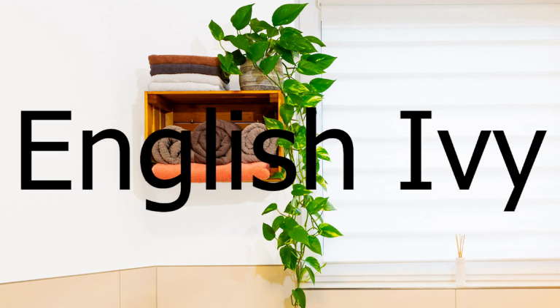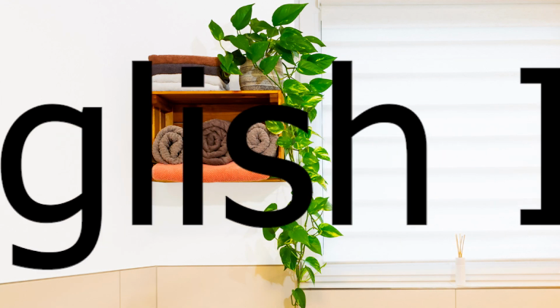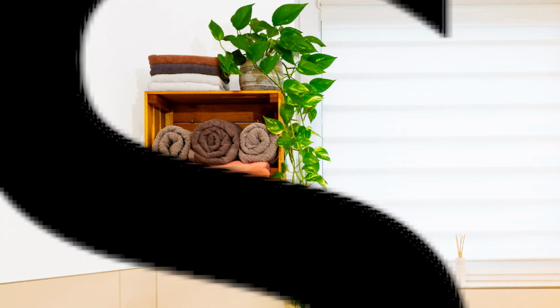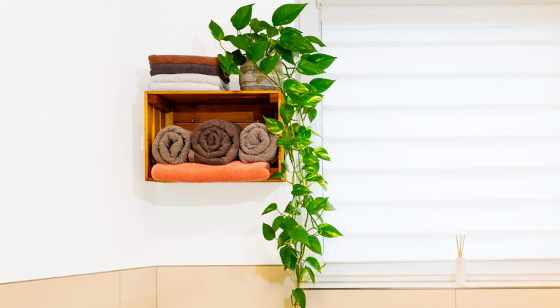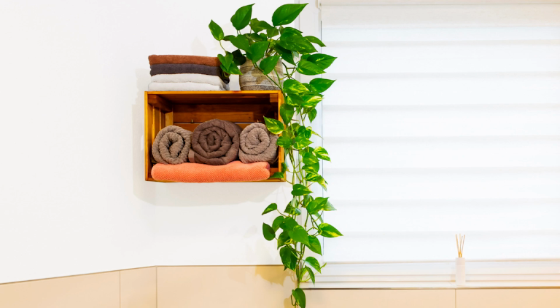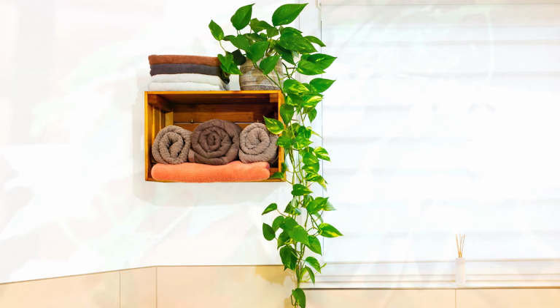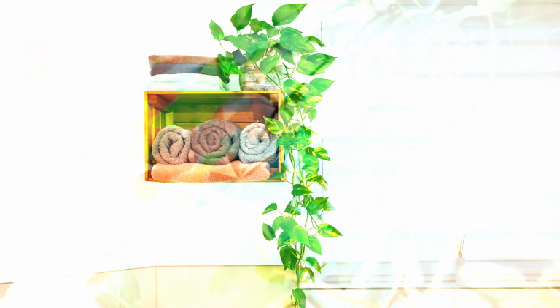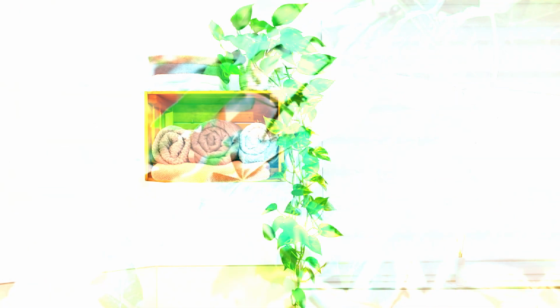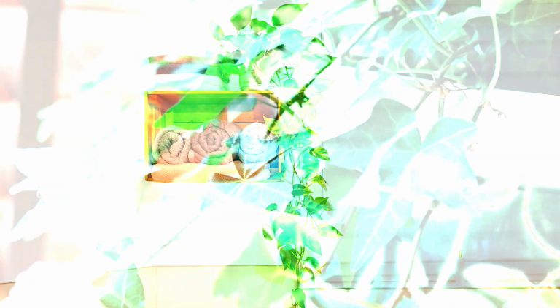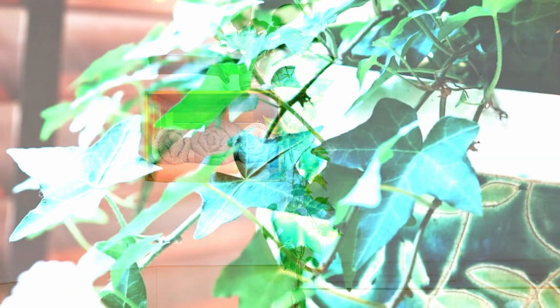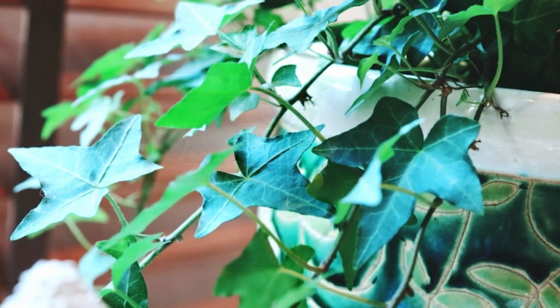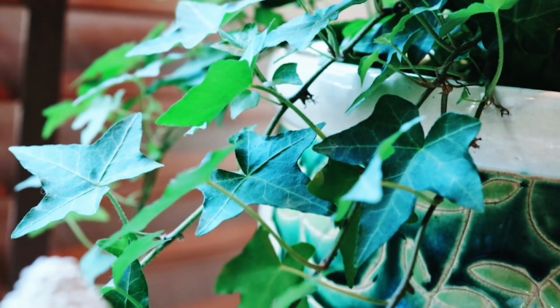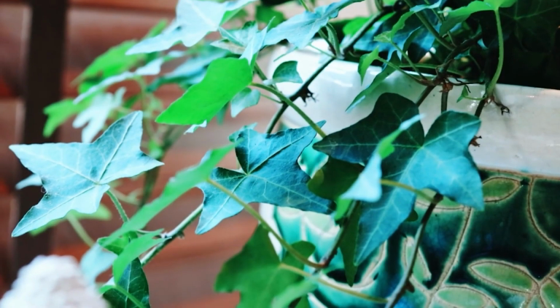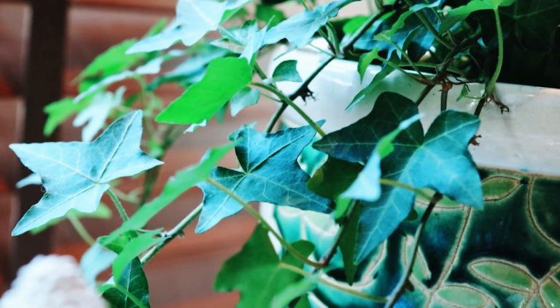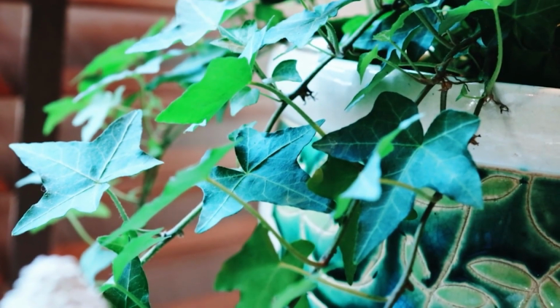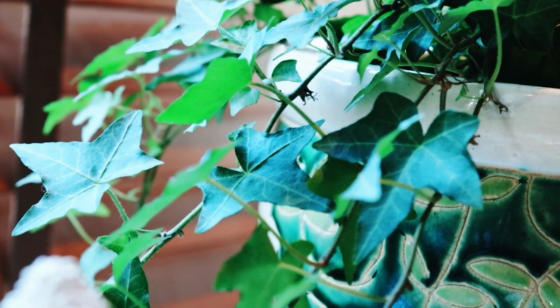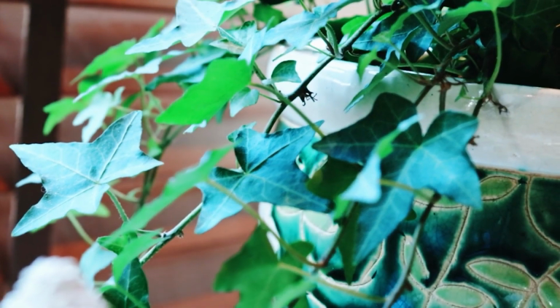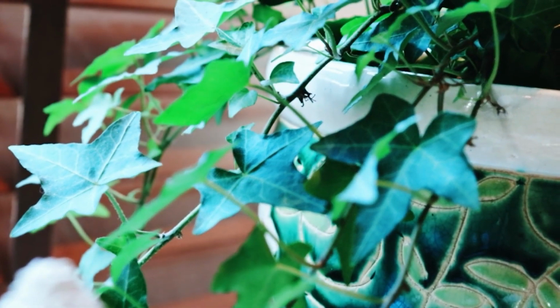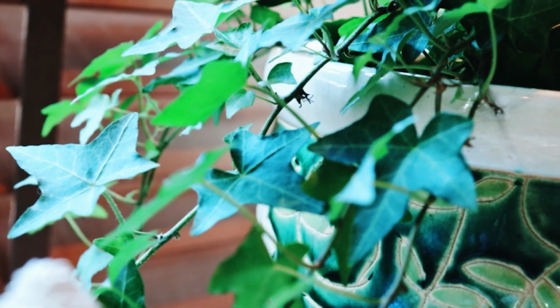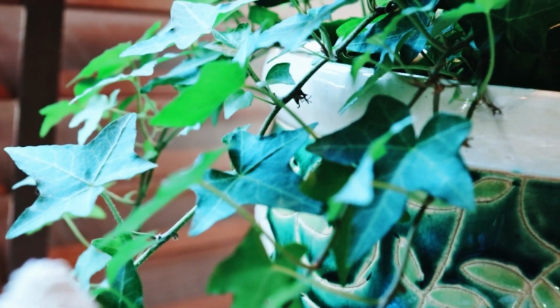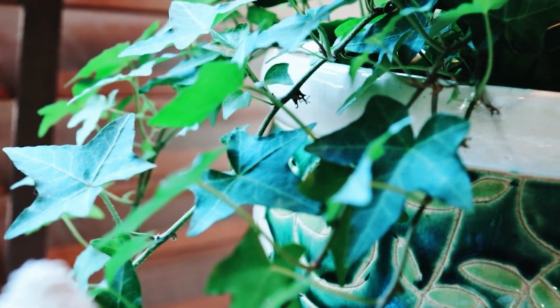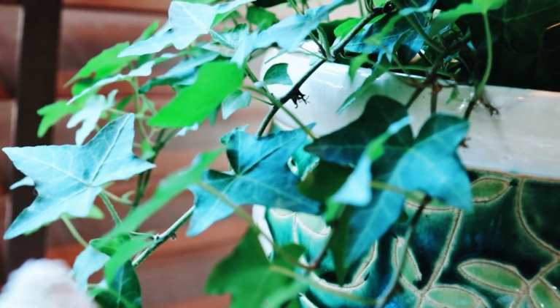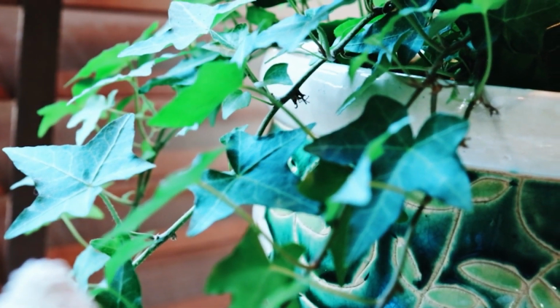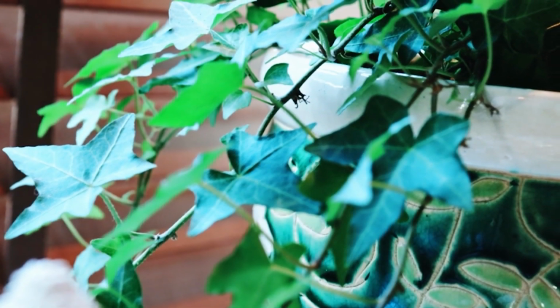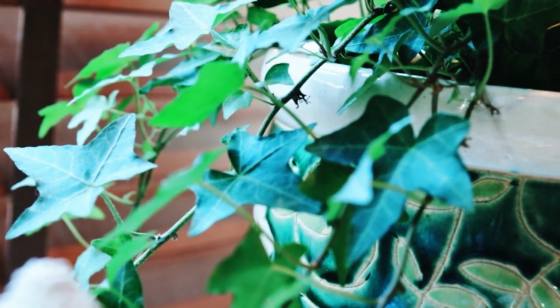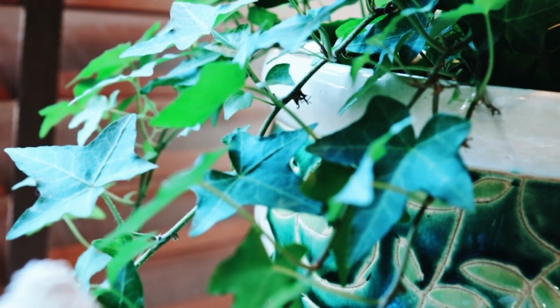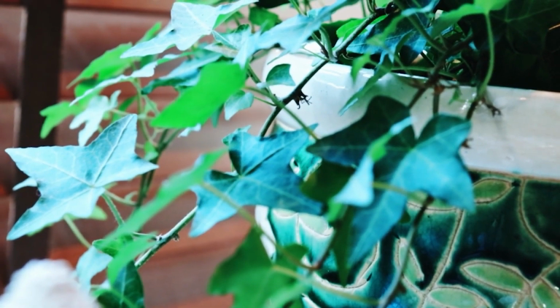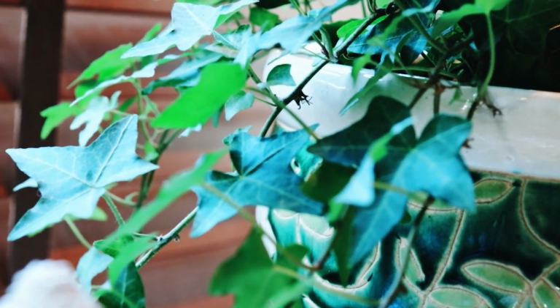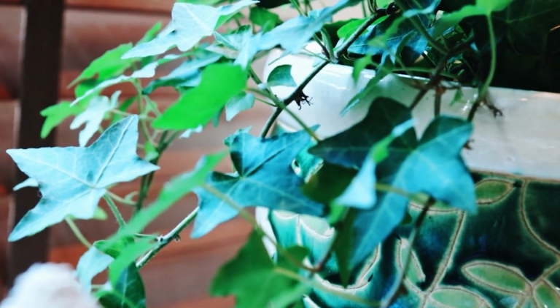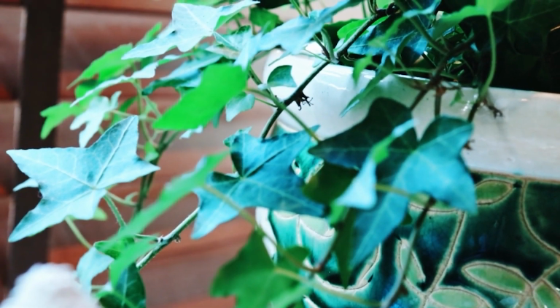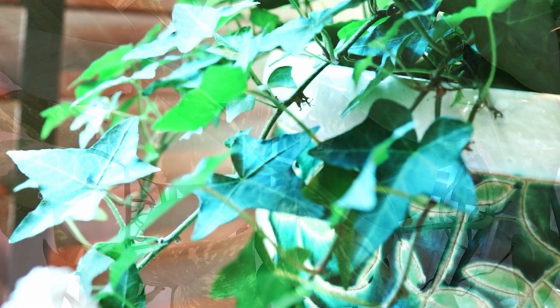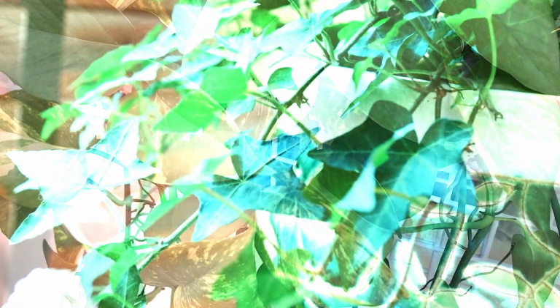English ivy. English ivy is a great option for those looking for a trailing plant in their bathroom. It also thrives in high humidity and helps to purify the air.